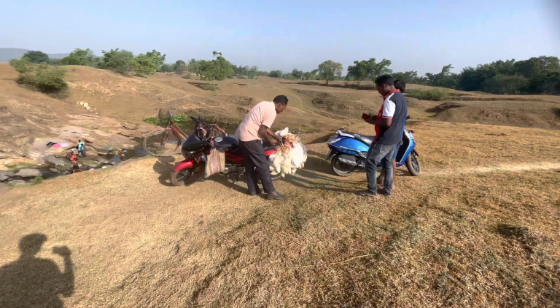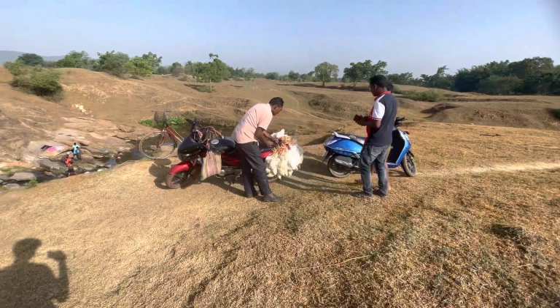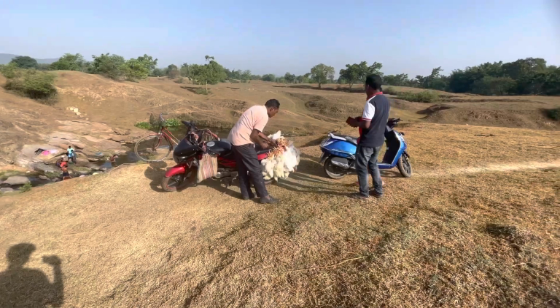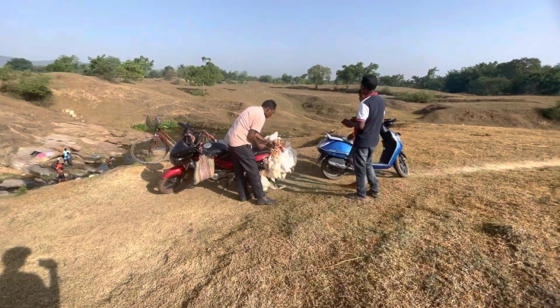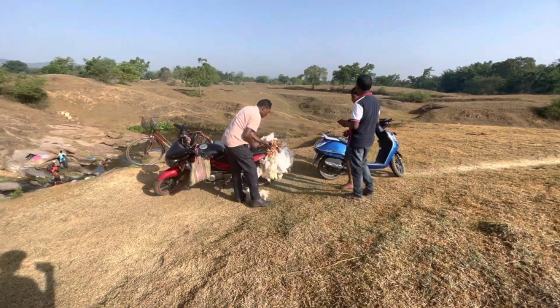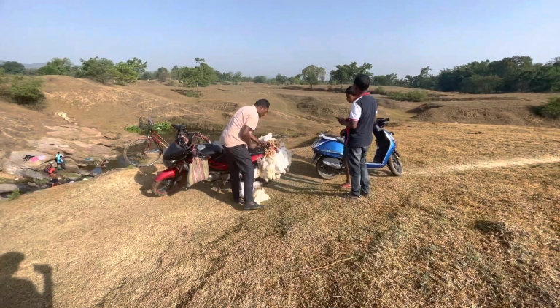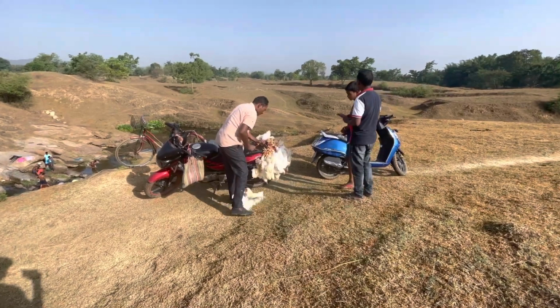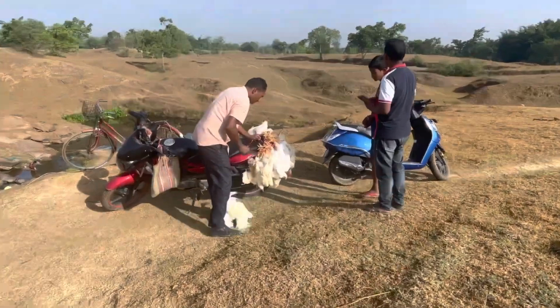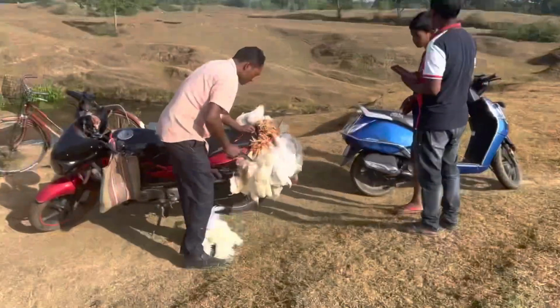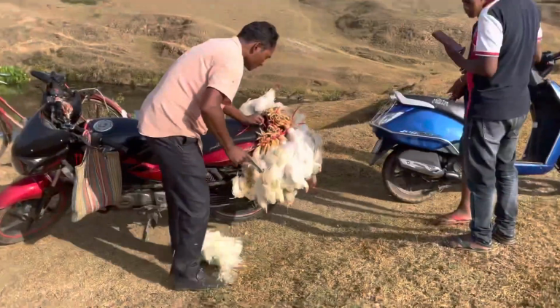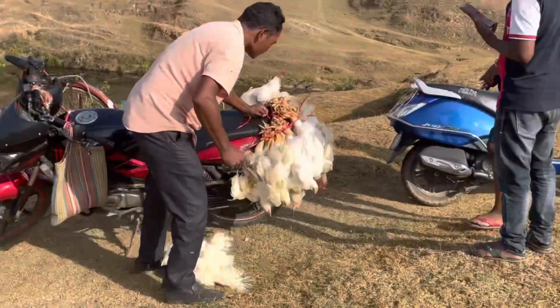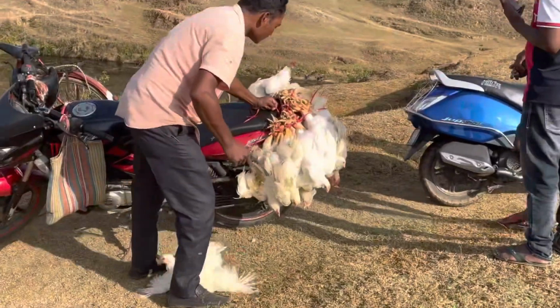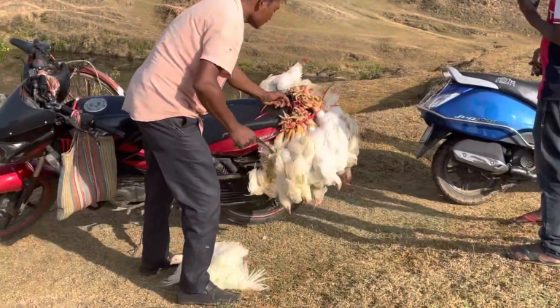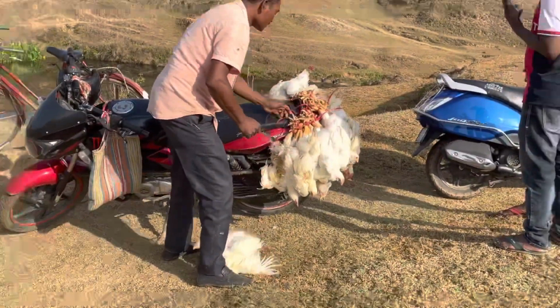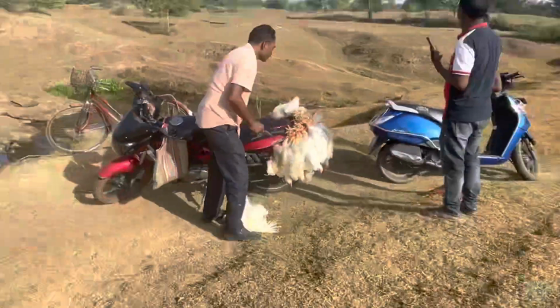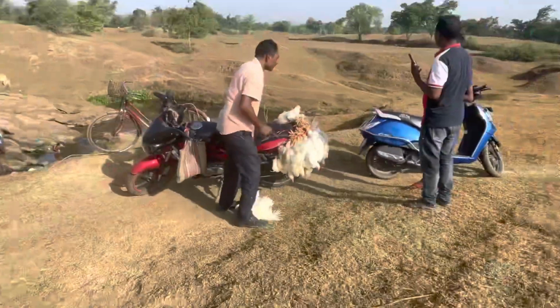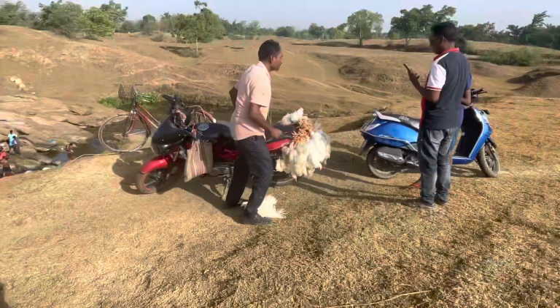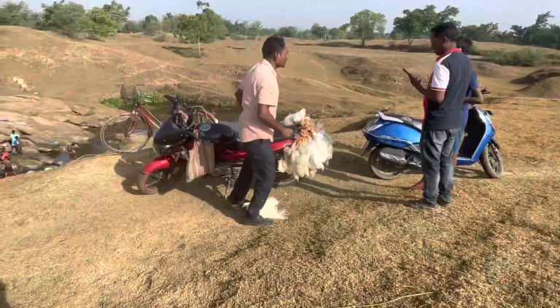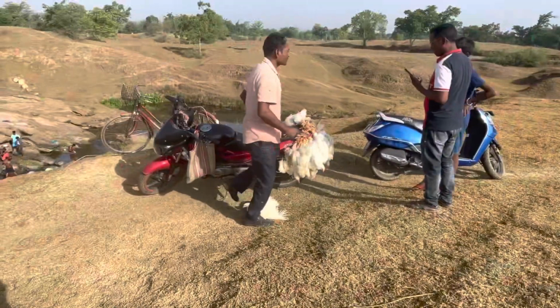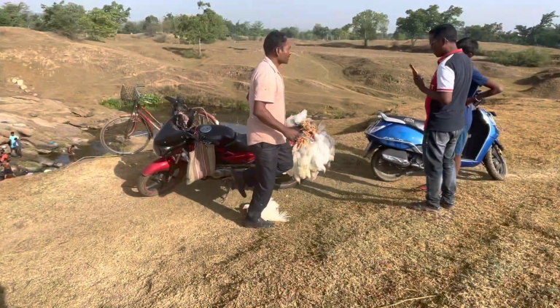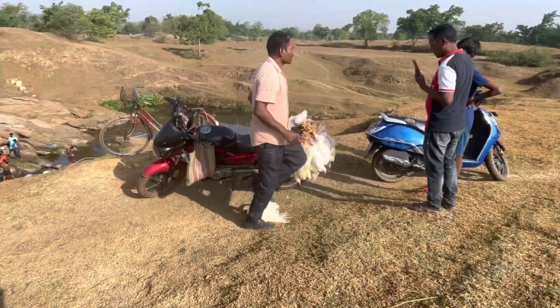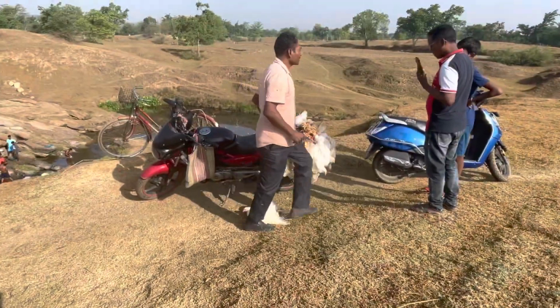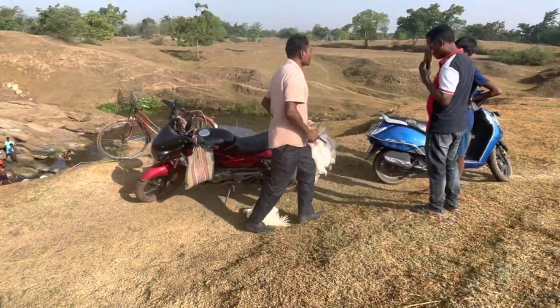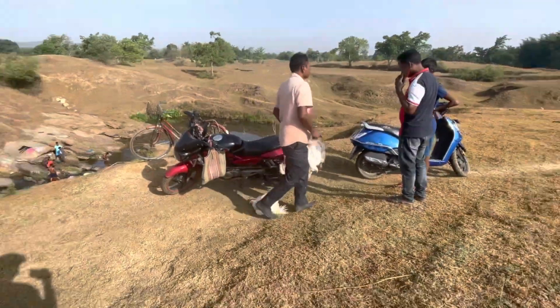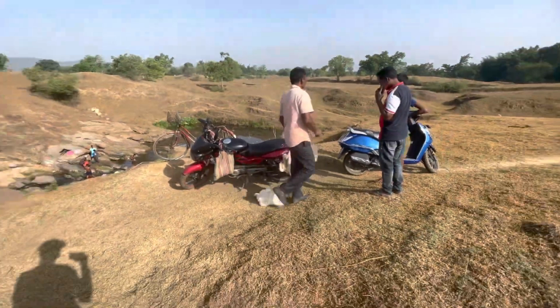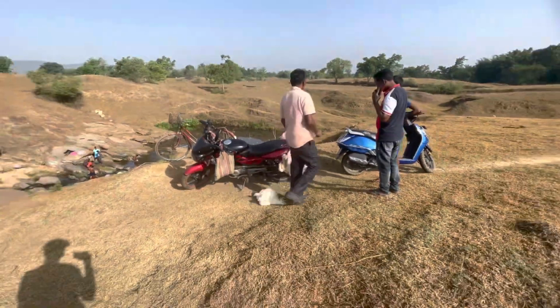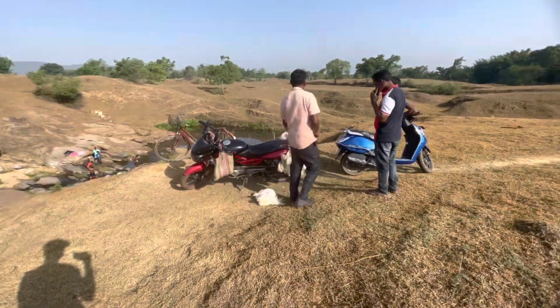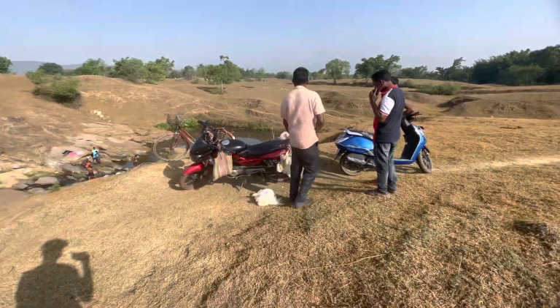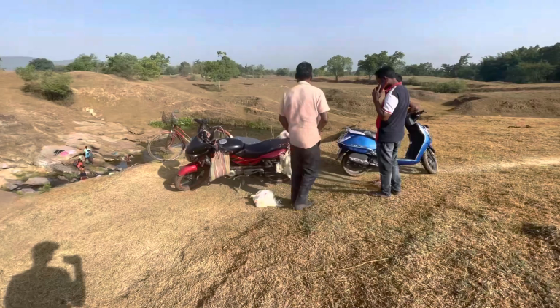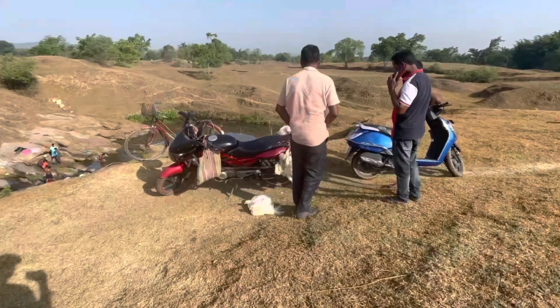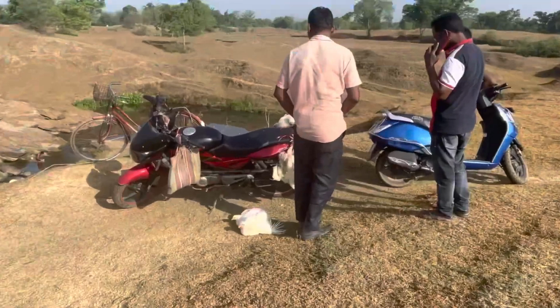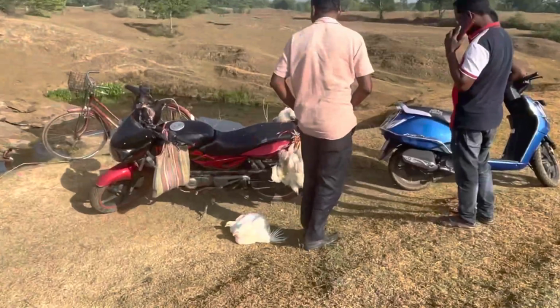Hey guys, welcome to my YouTube channel. Today we are going to show you the chicken fried in the jungle.